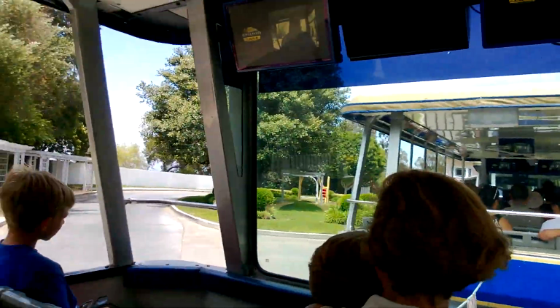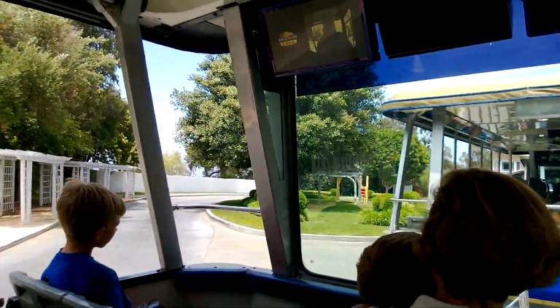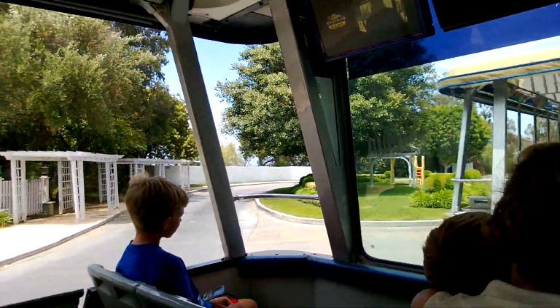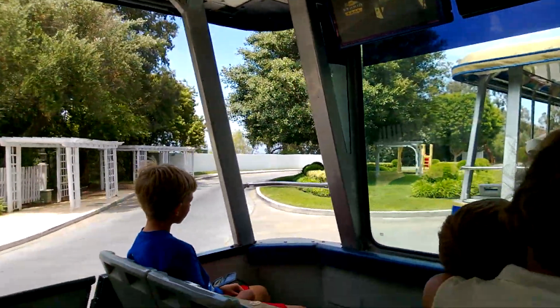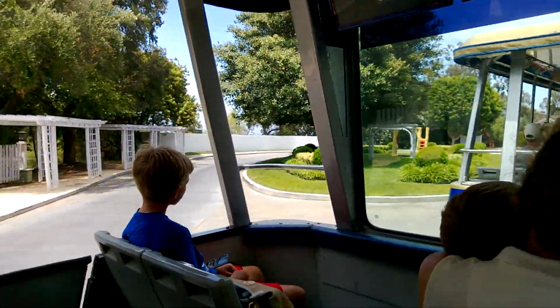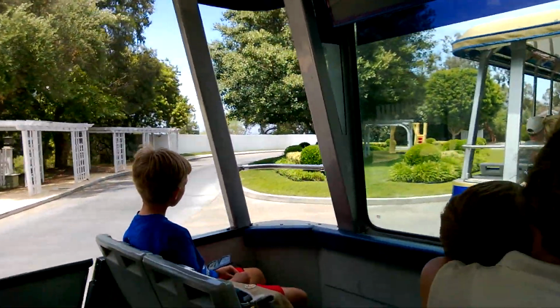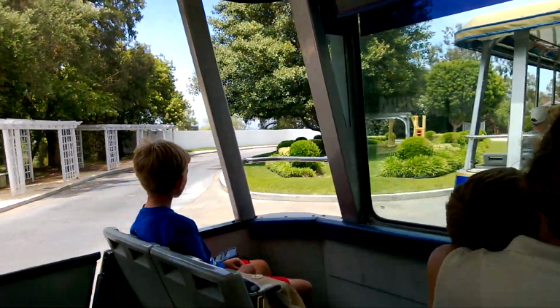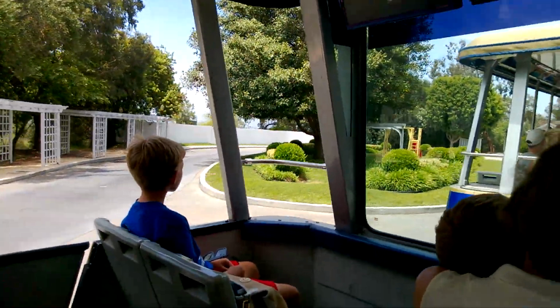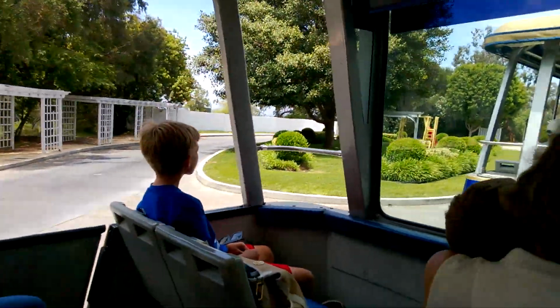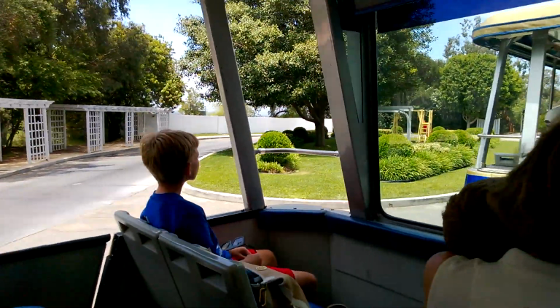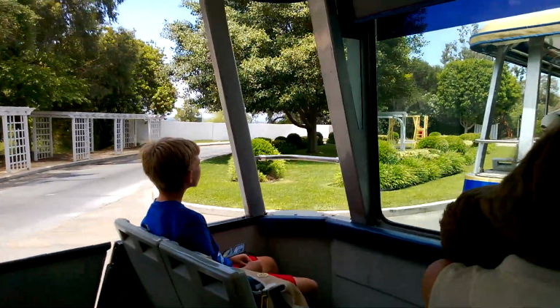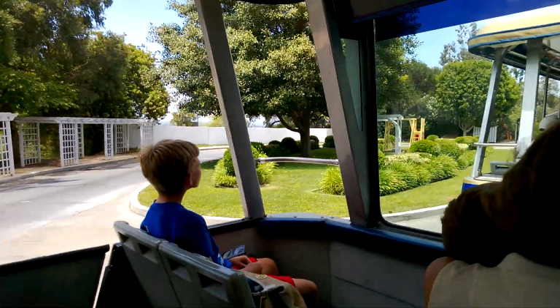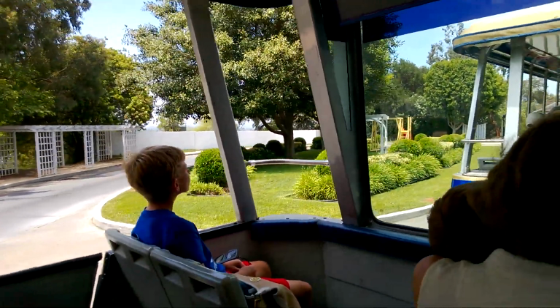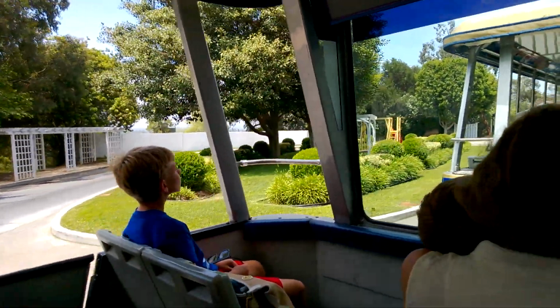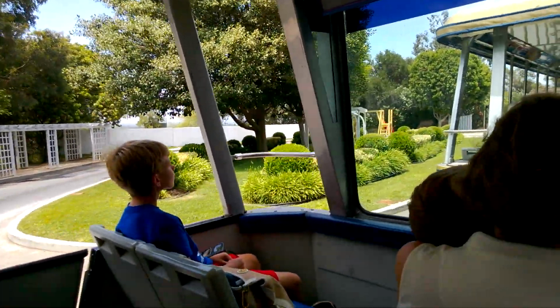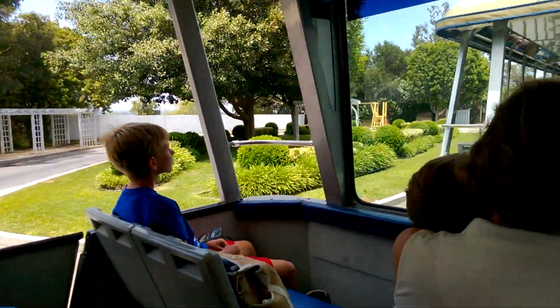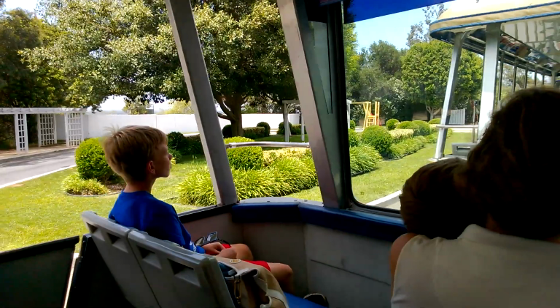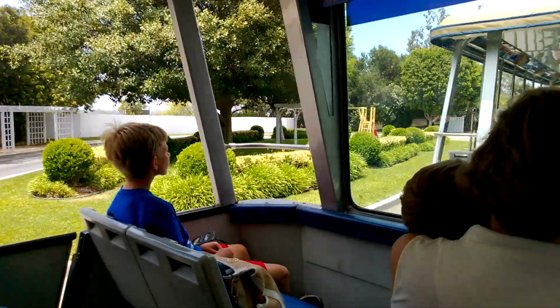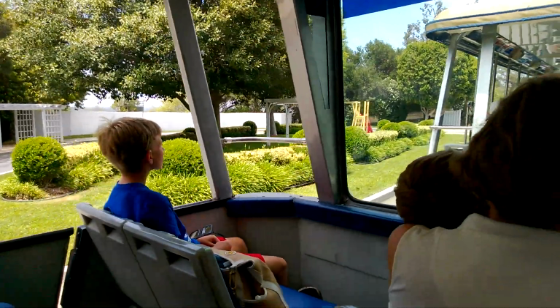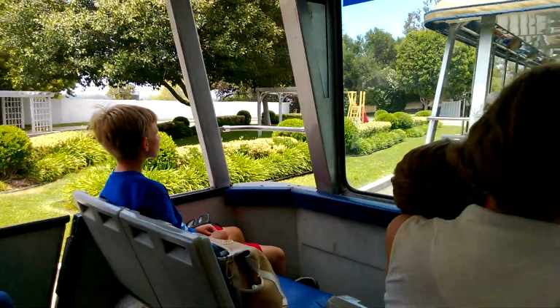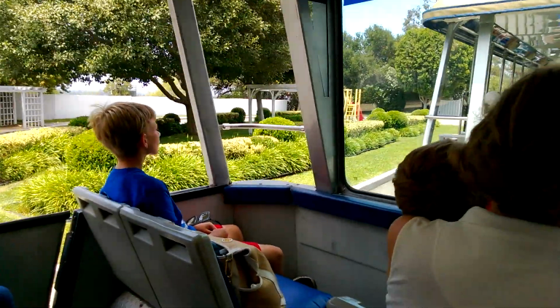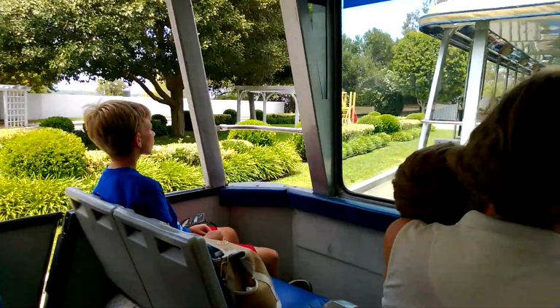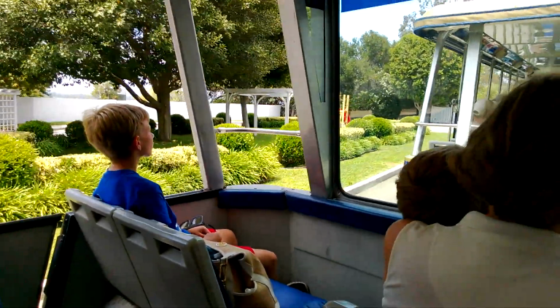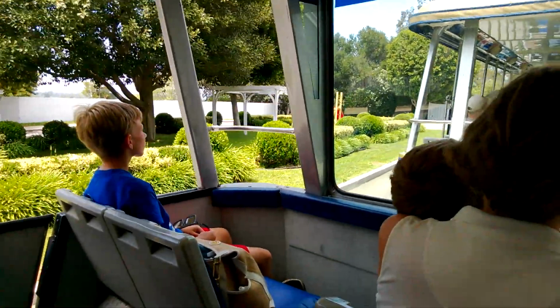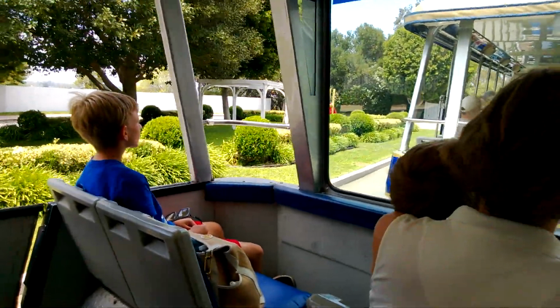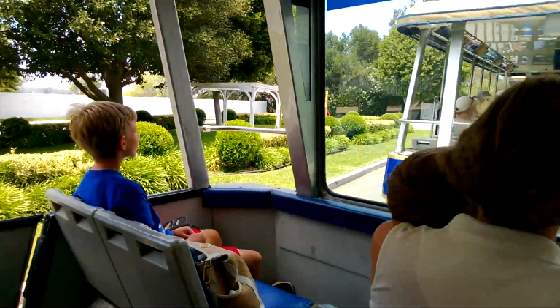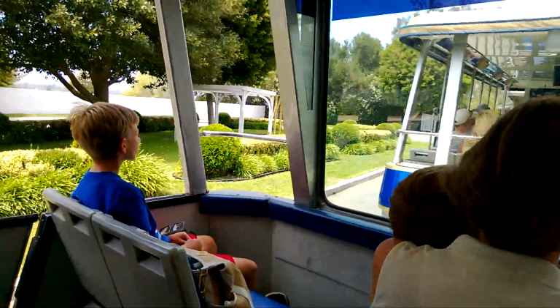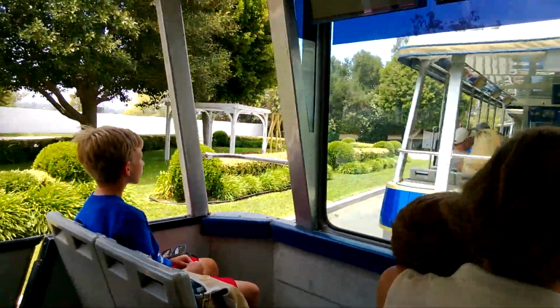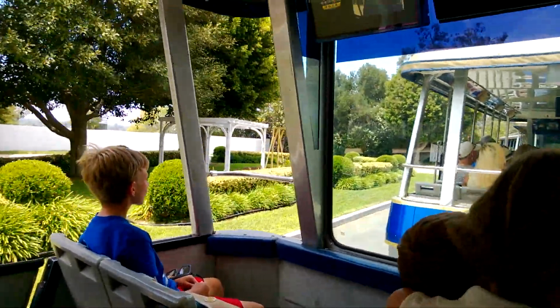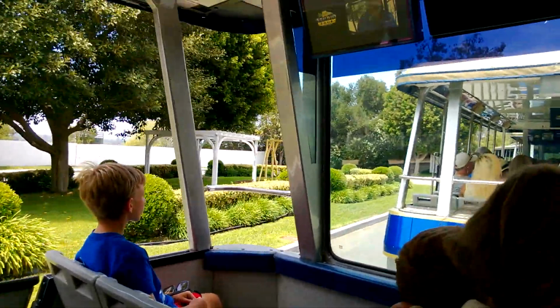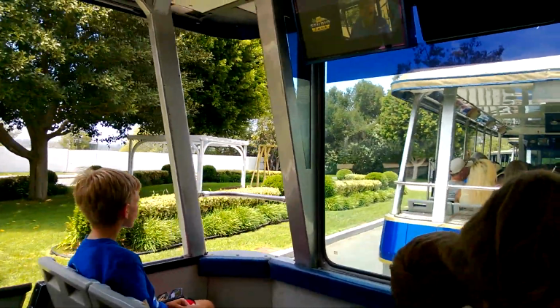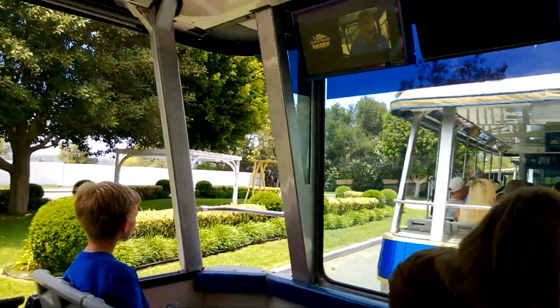Now, the house at the very end of the street, fans will know, belonged to the notorious Edie.